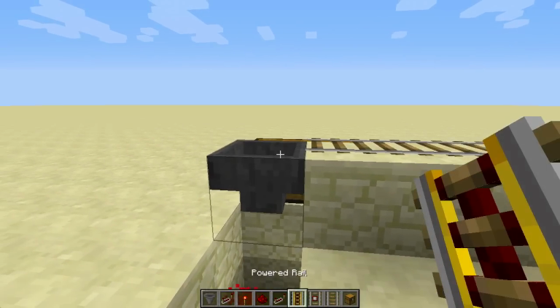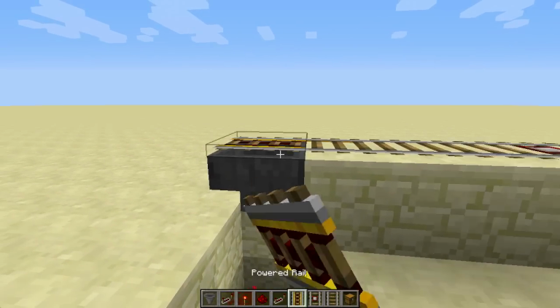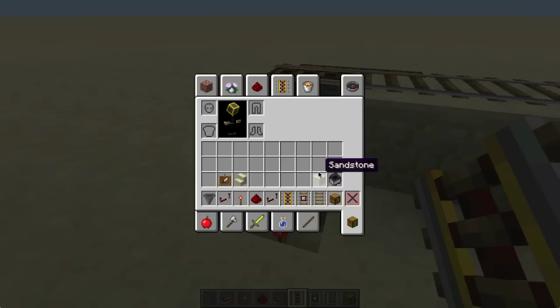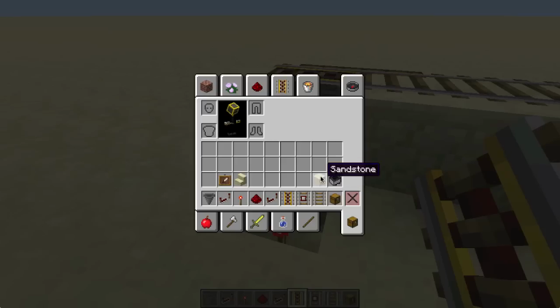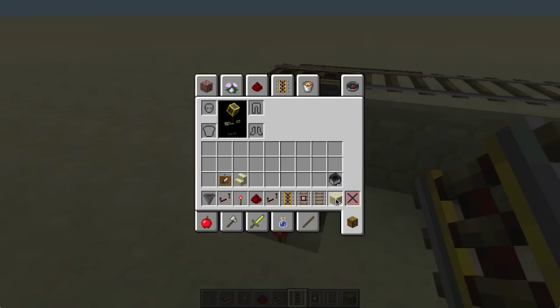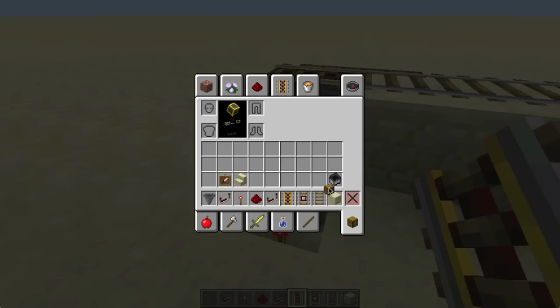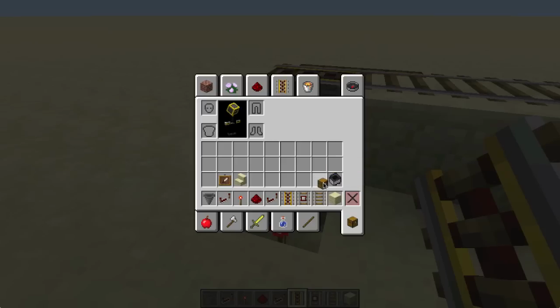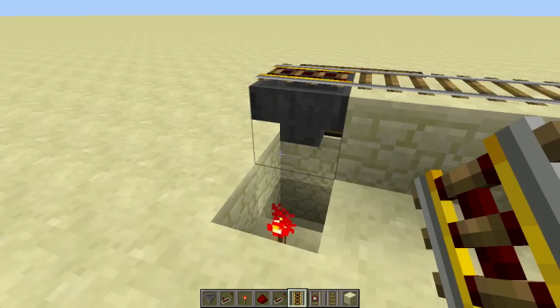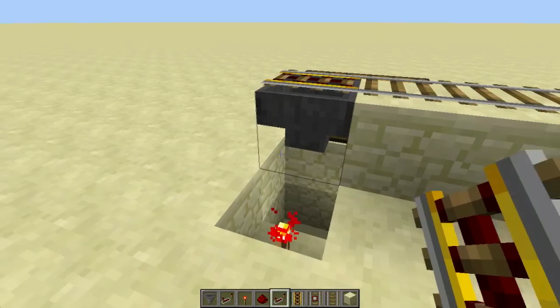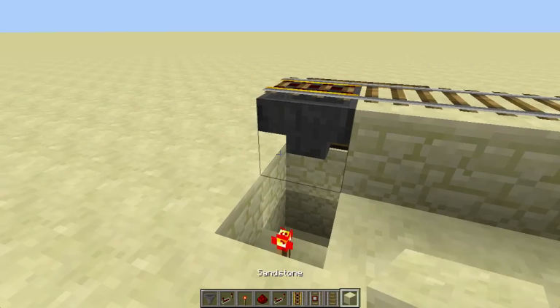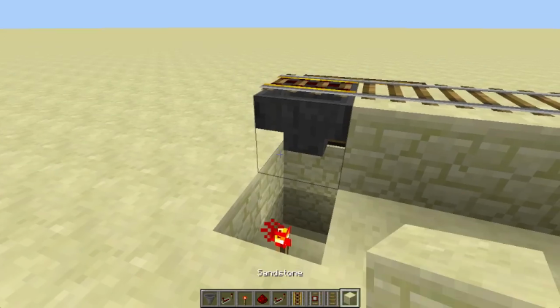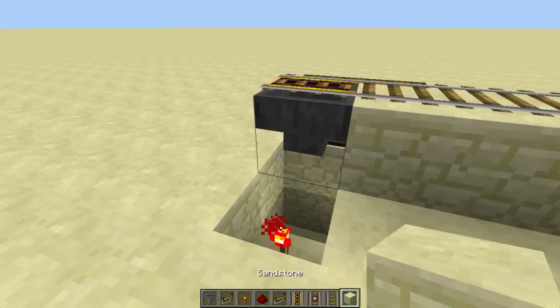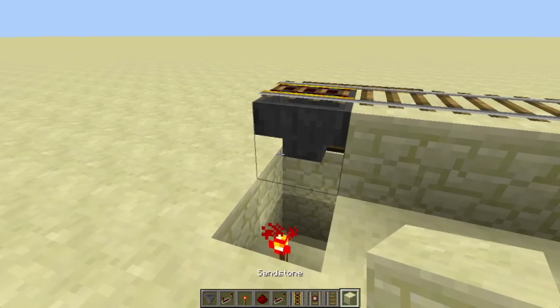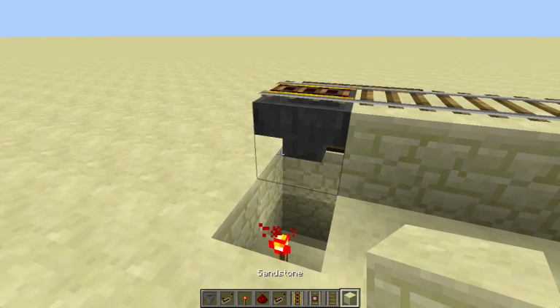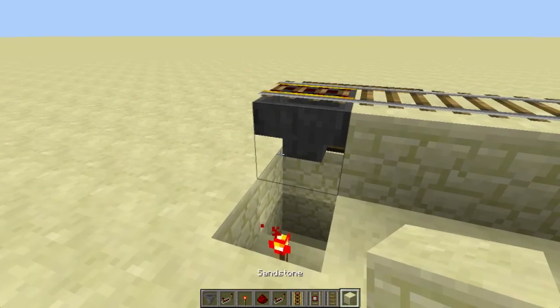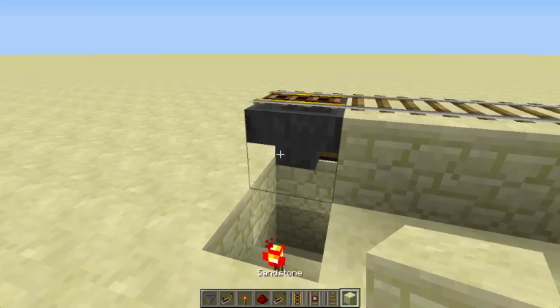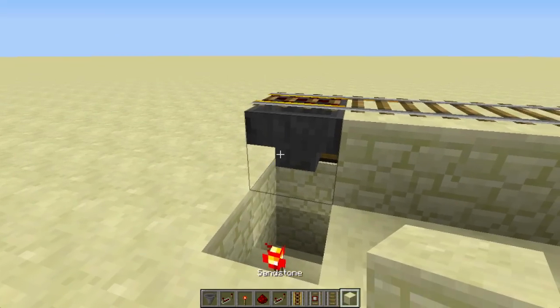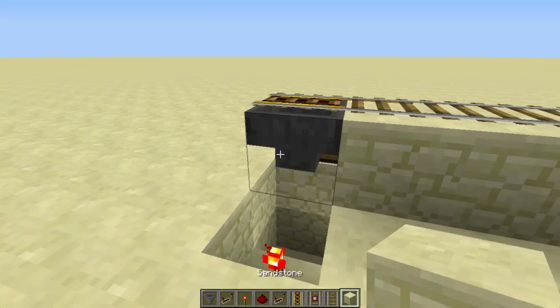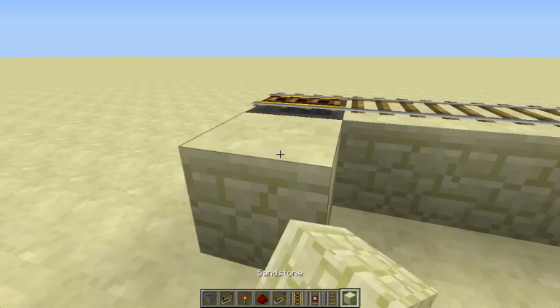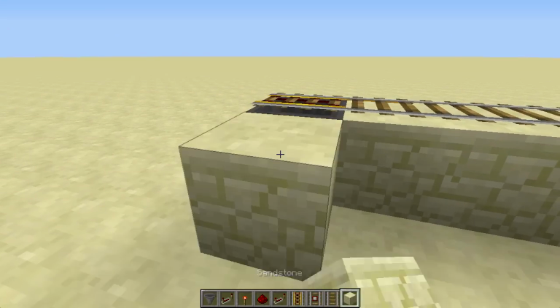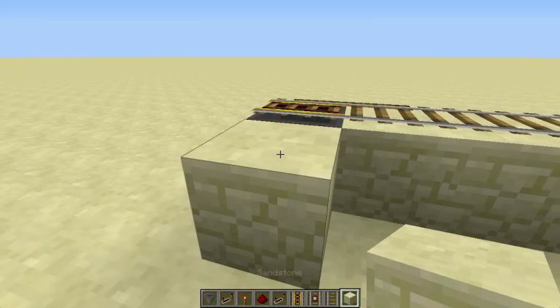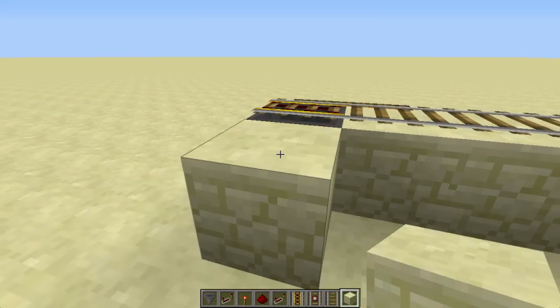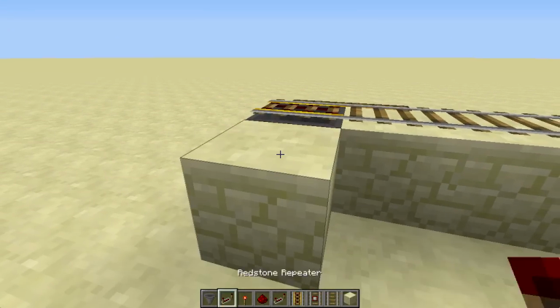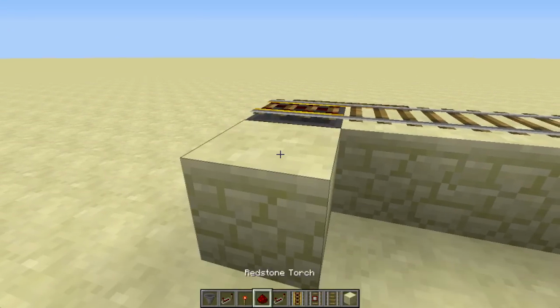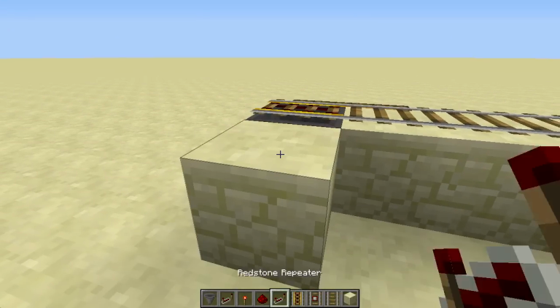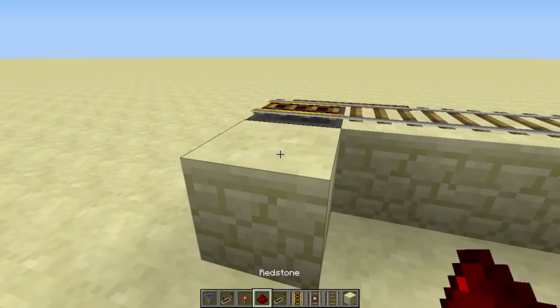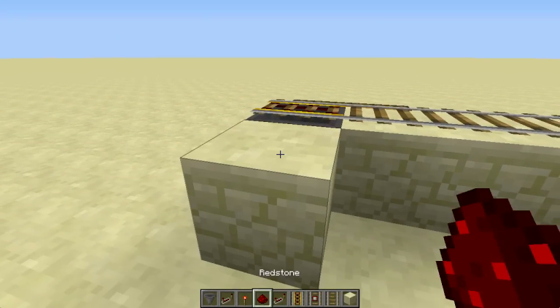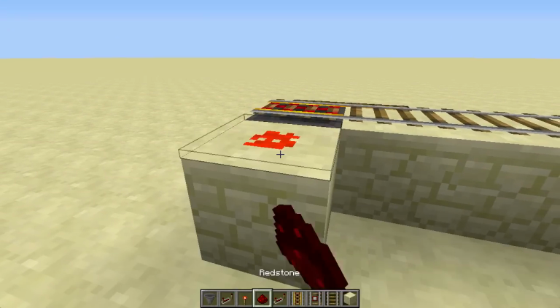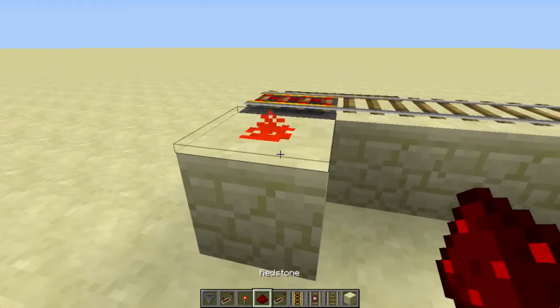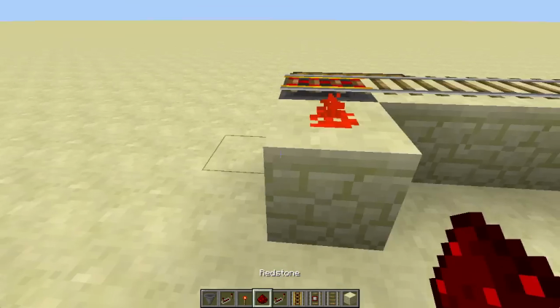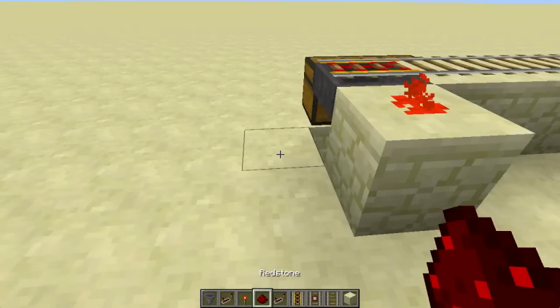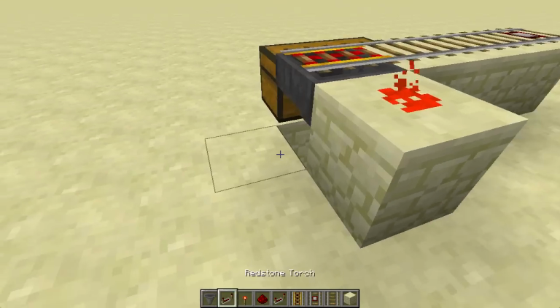Place a block over this torch and some dust on top, and put some blocks on the side as well.